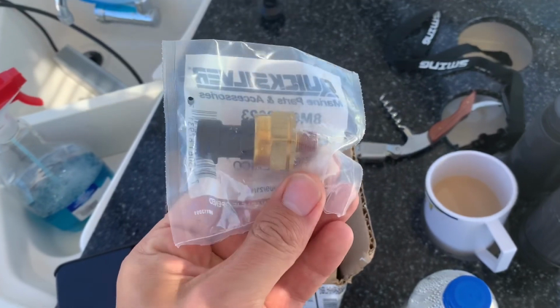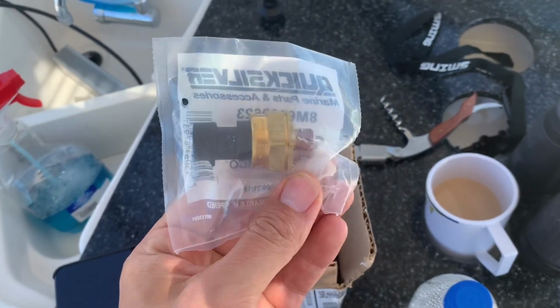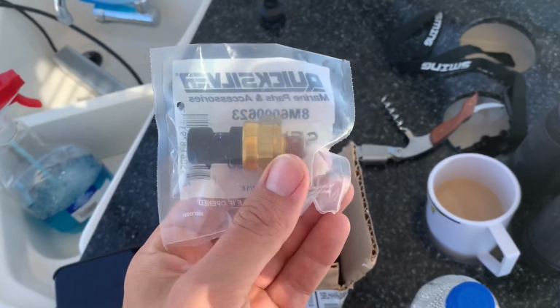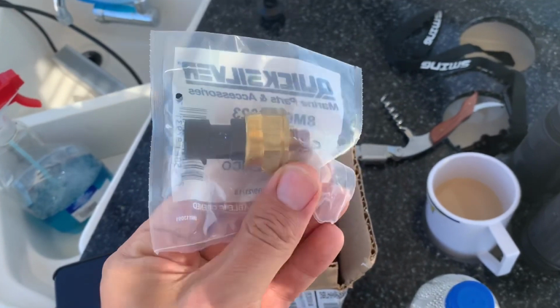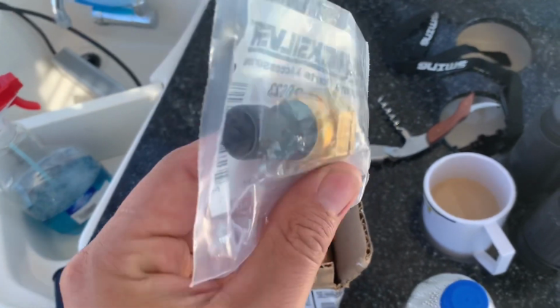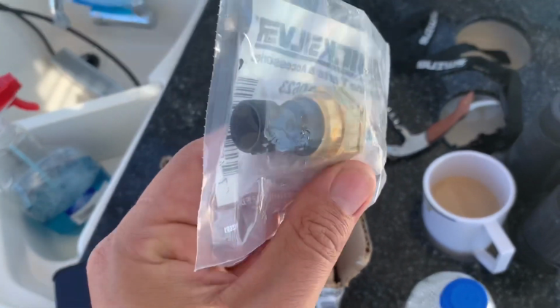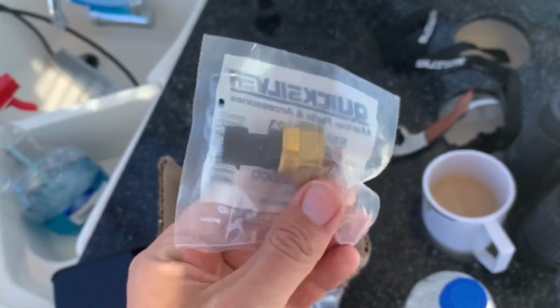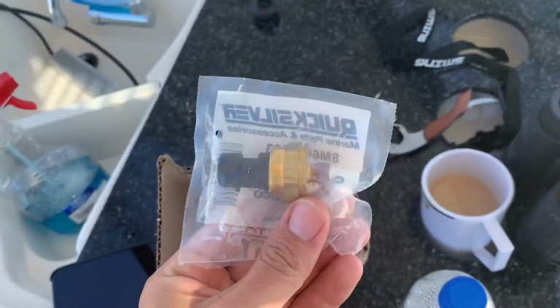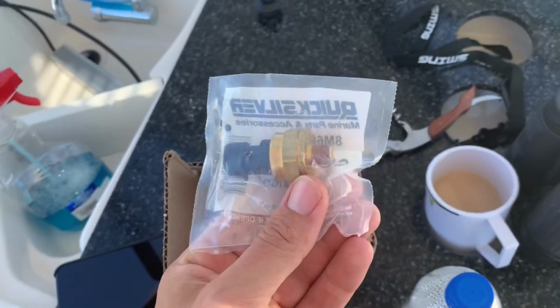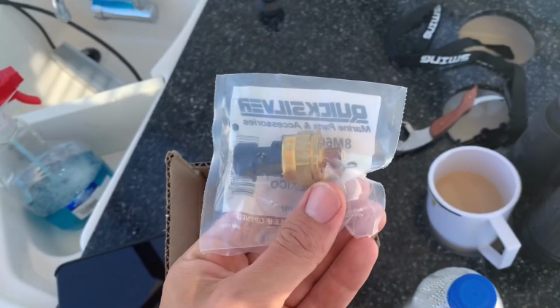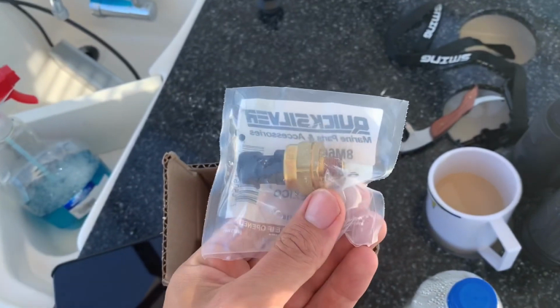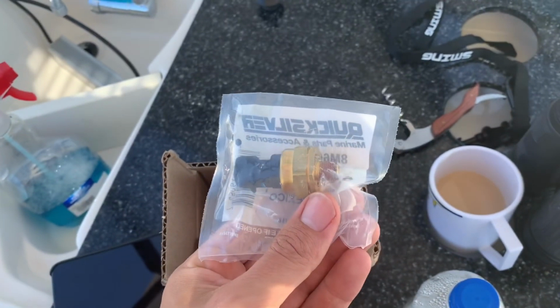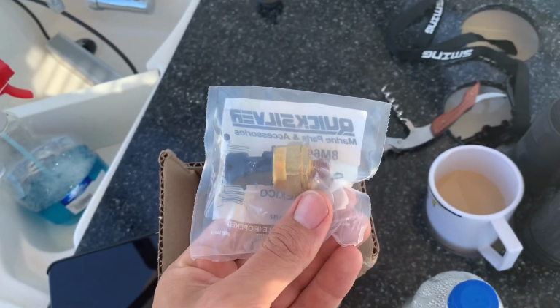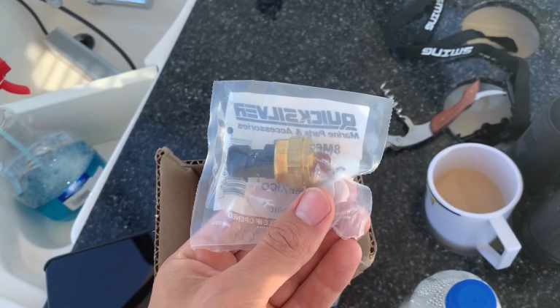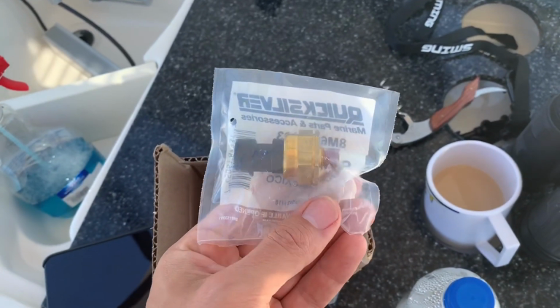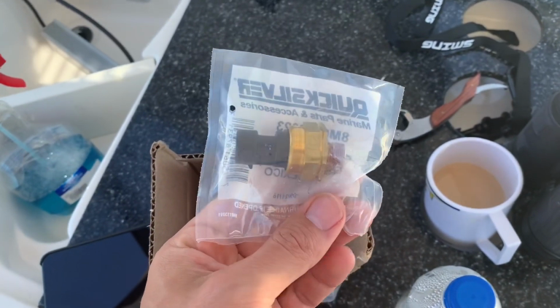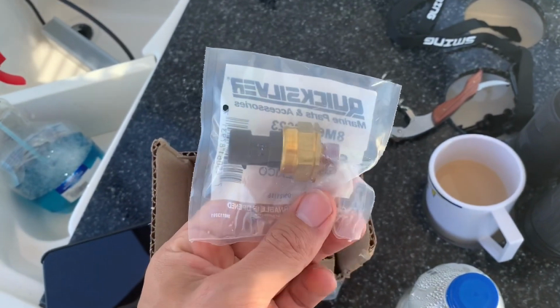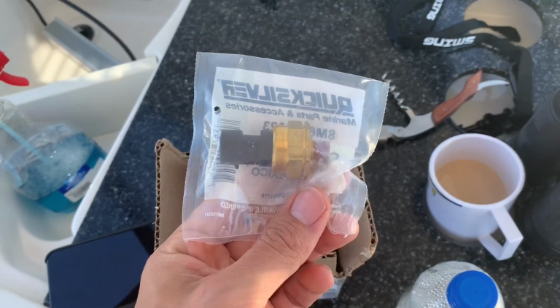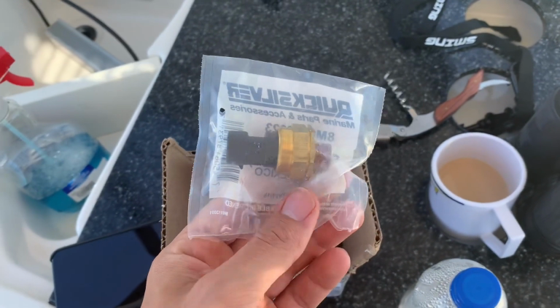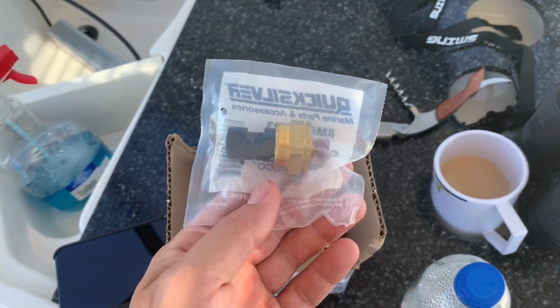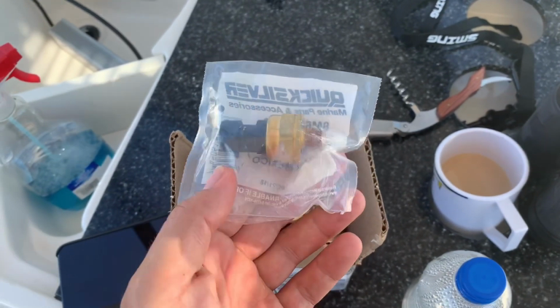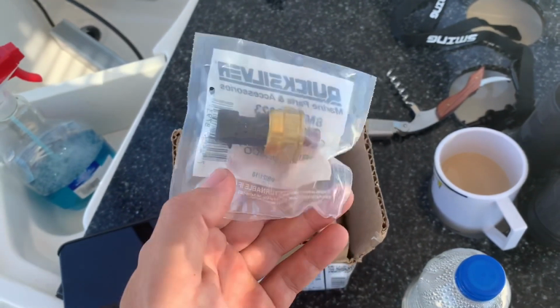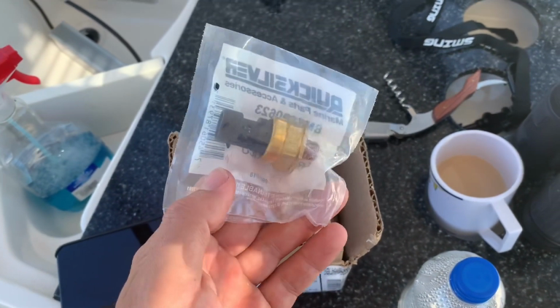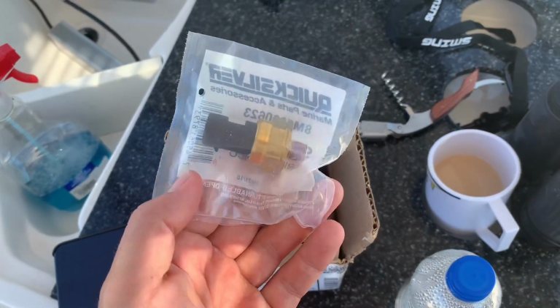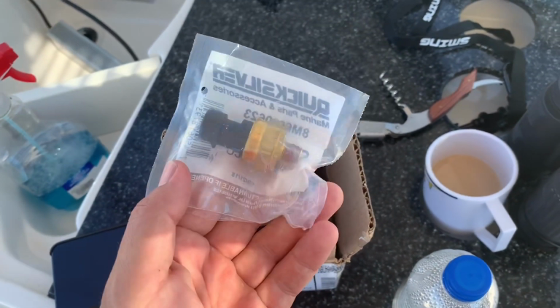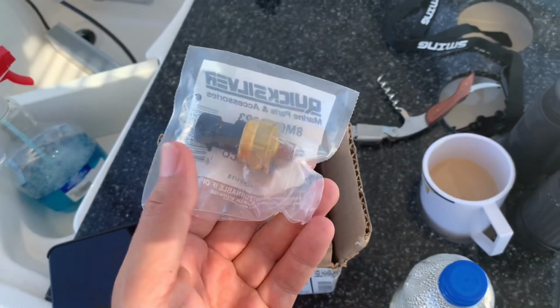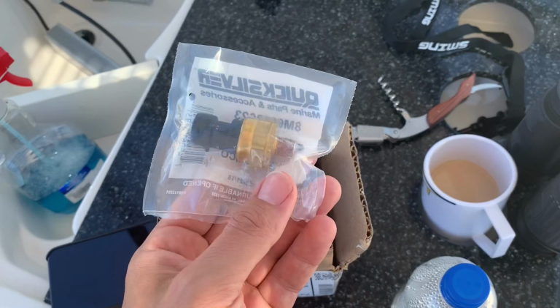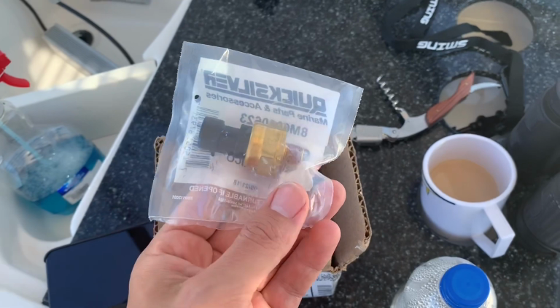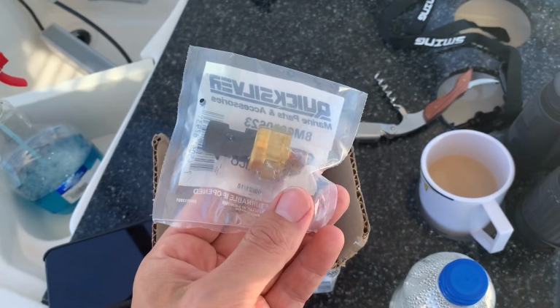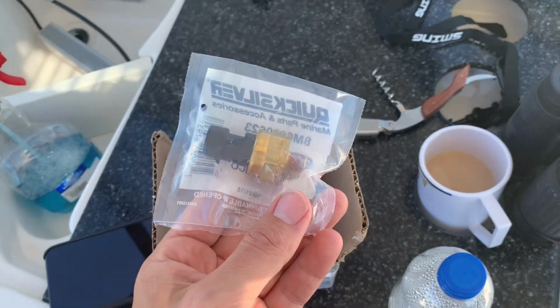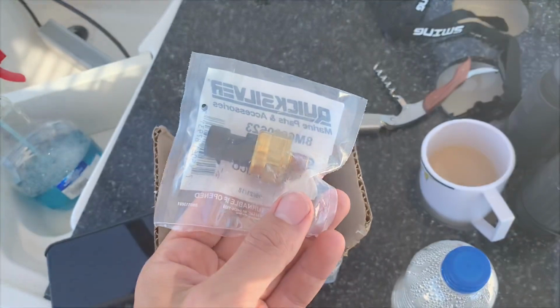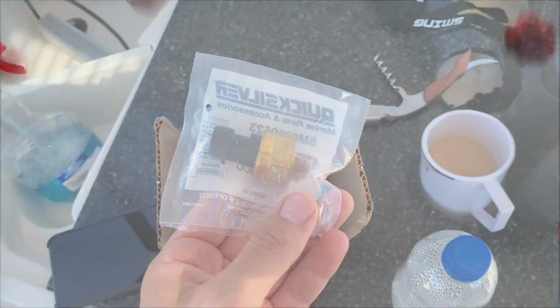This is the original part. It costs about $130. I'll put a link in the show notes to where I got this.